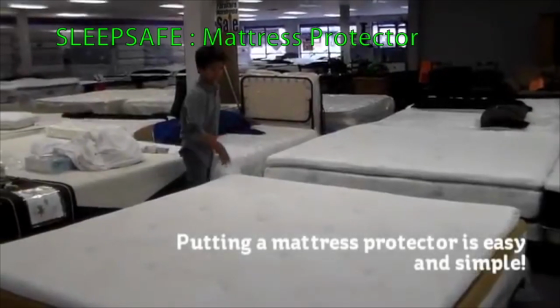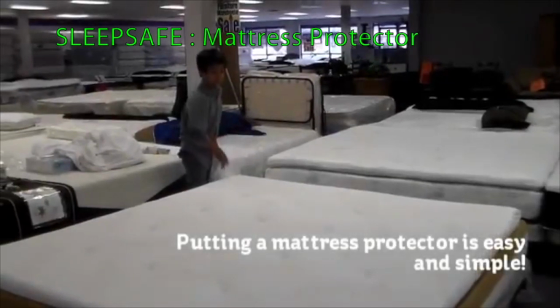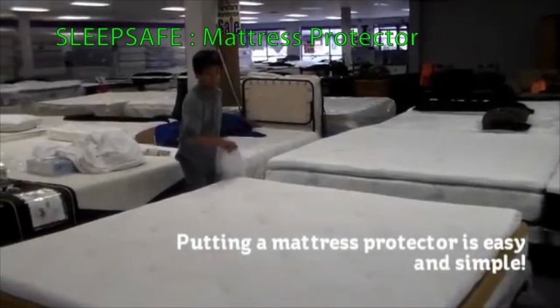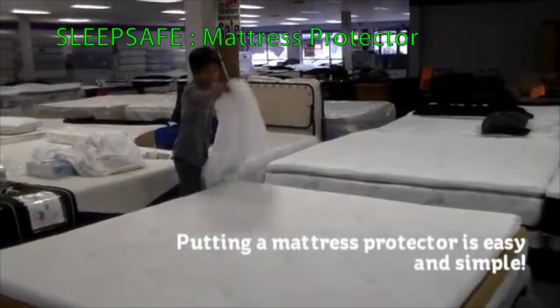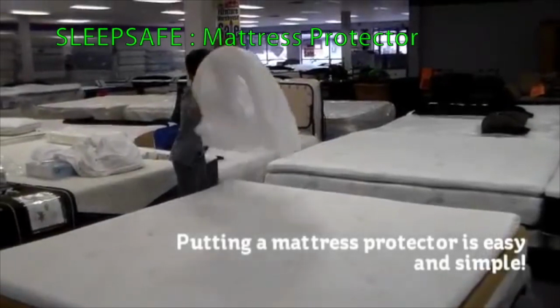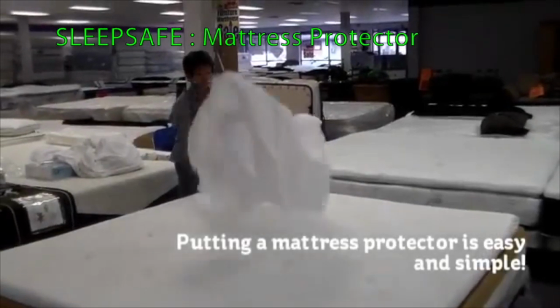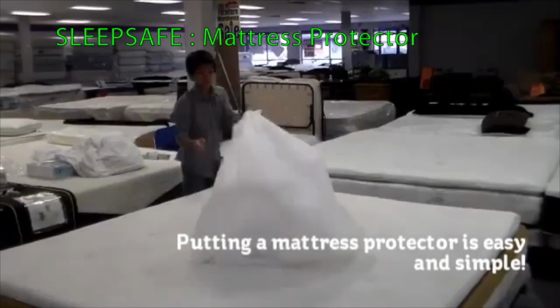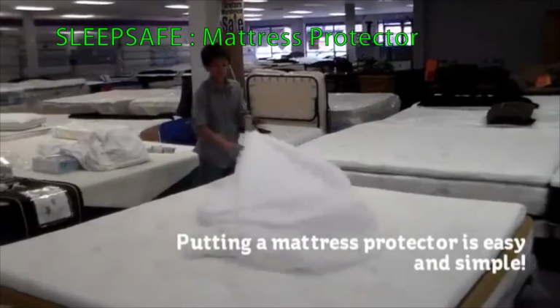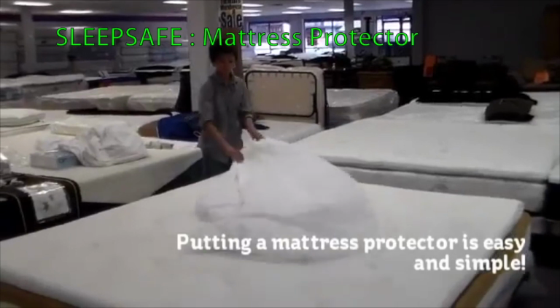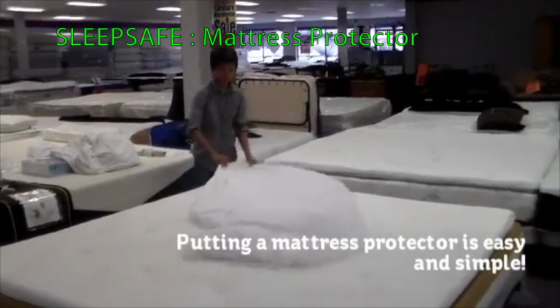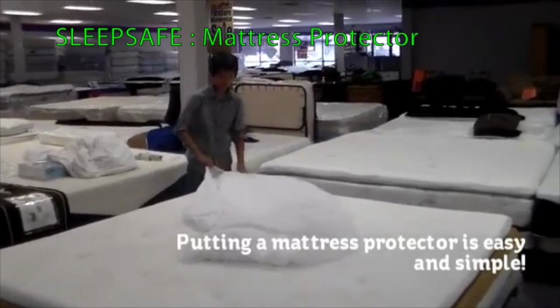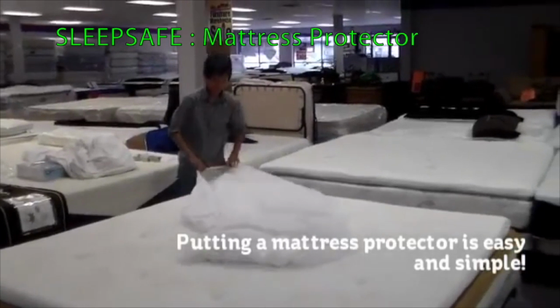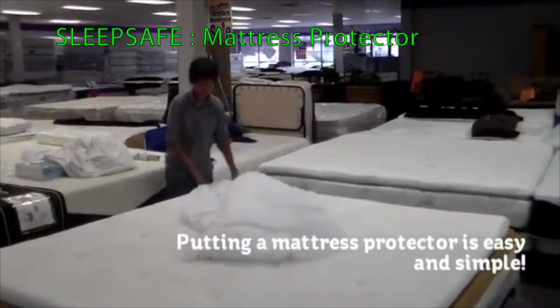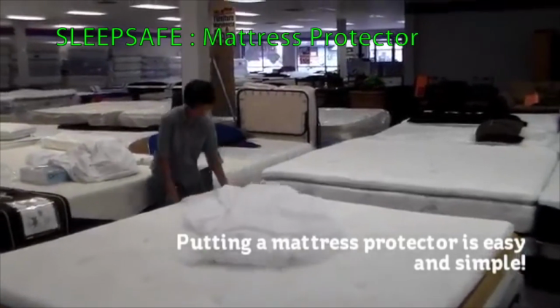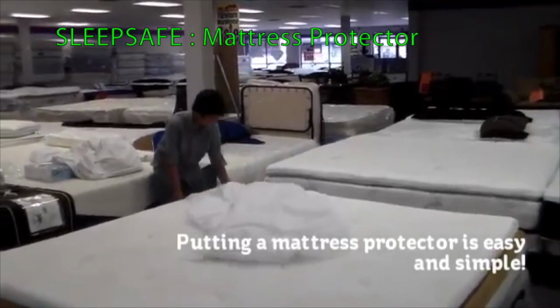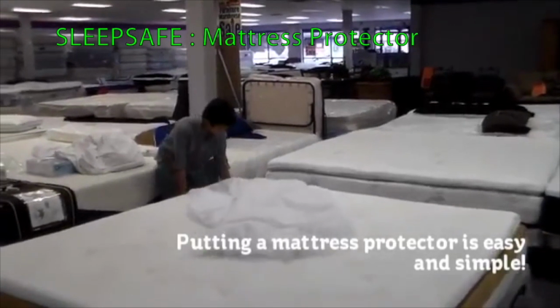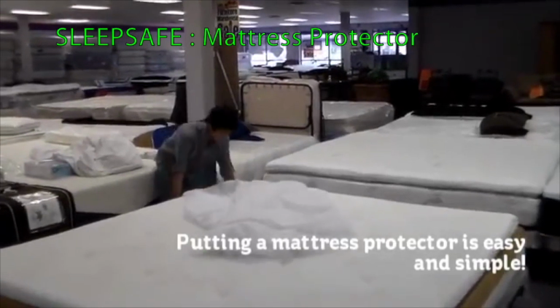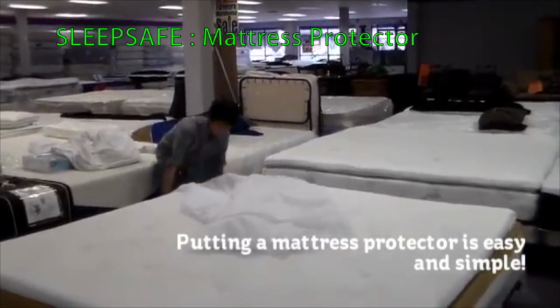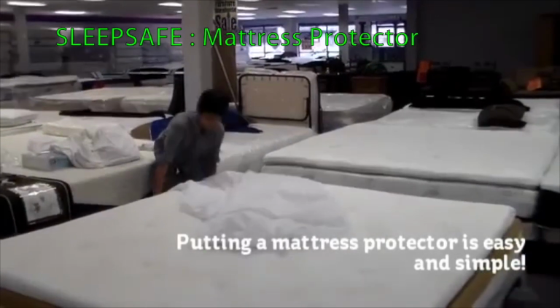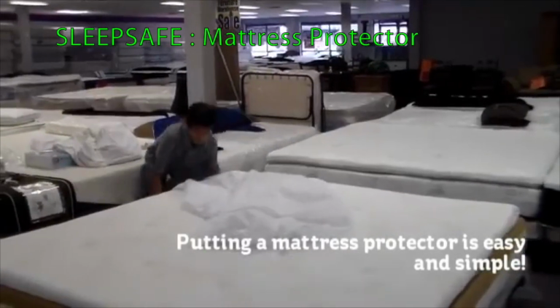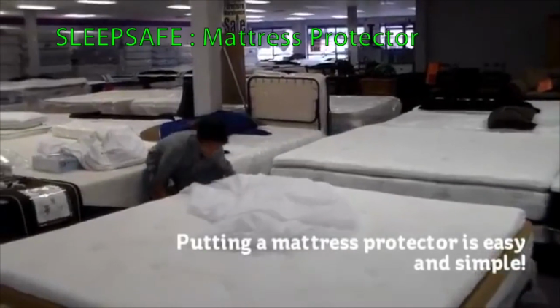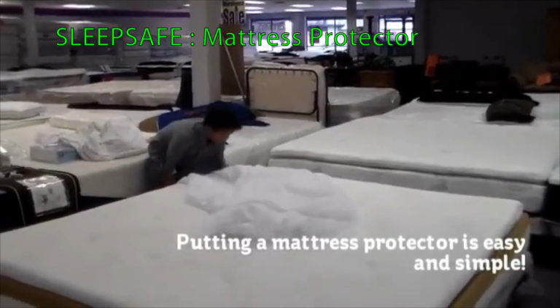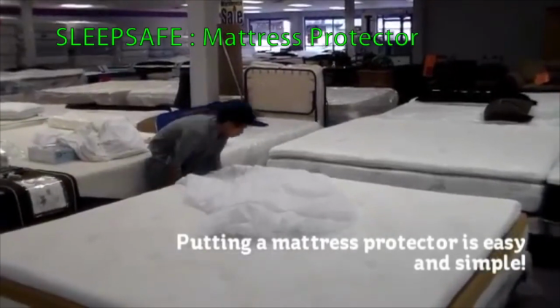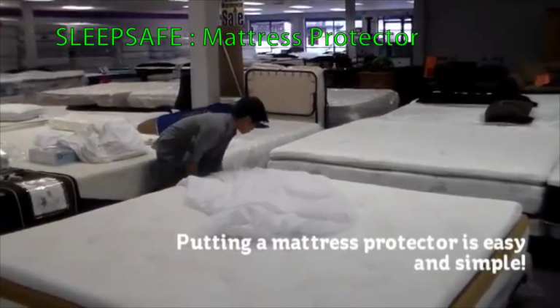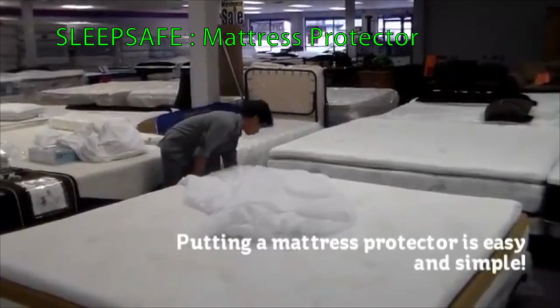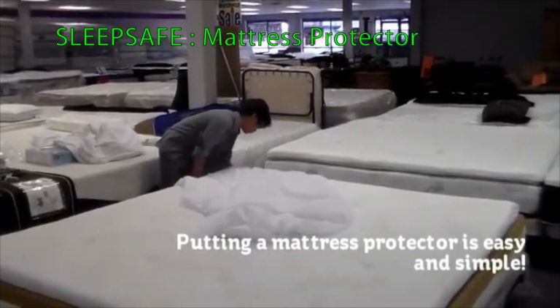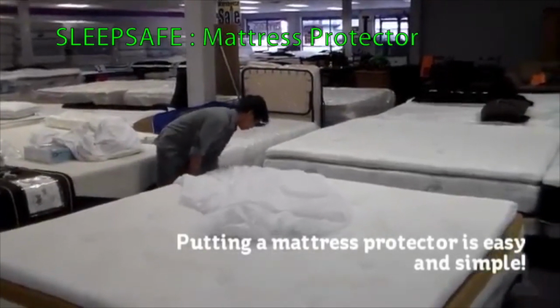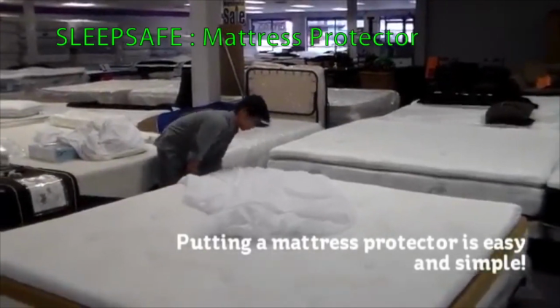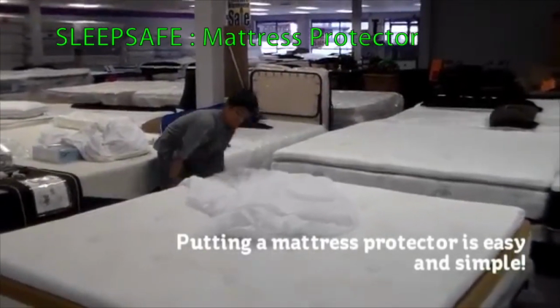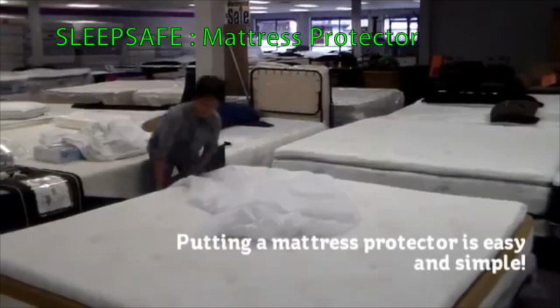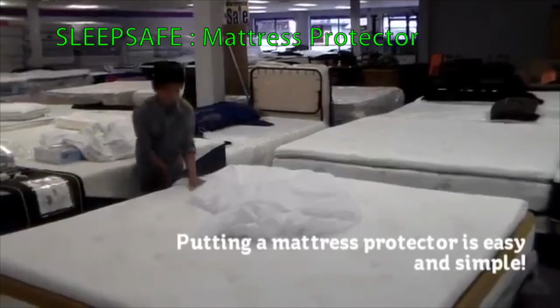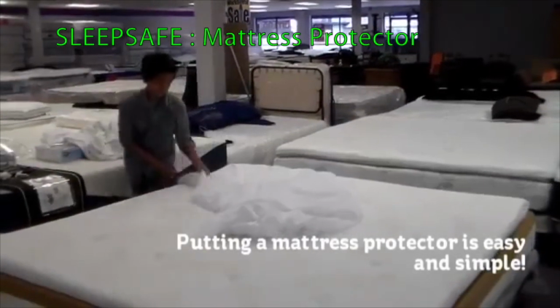Putting a mattress protector on is actually very simple and easy. Even a child can do it.